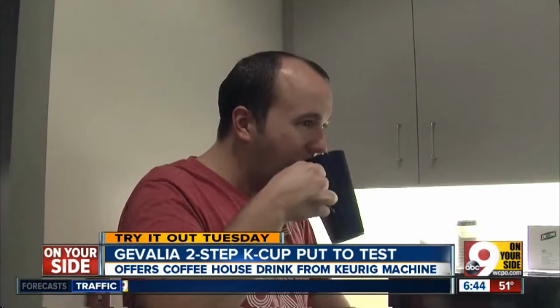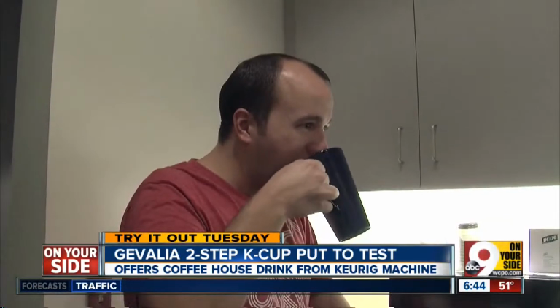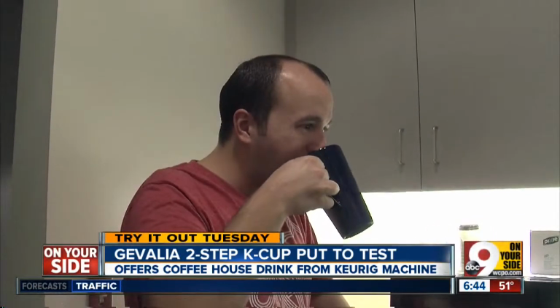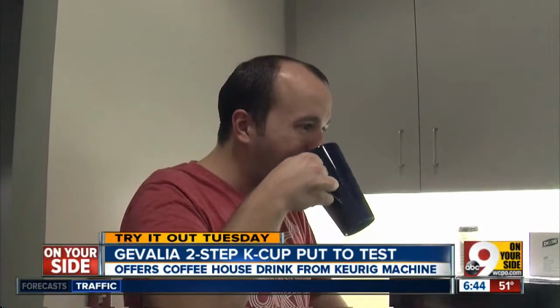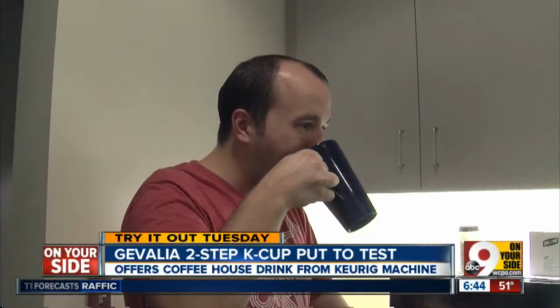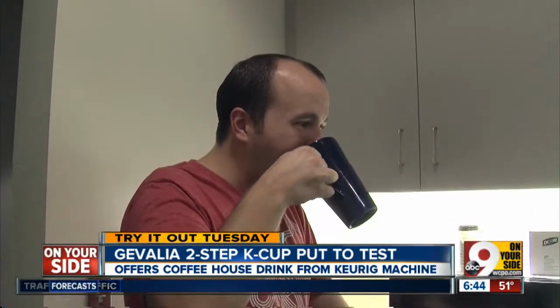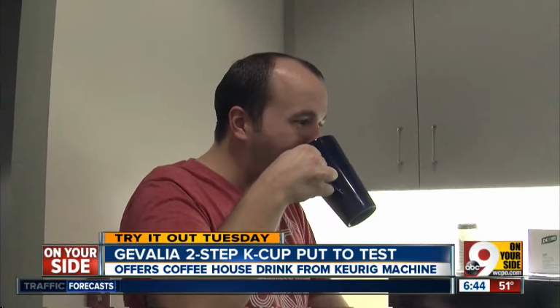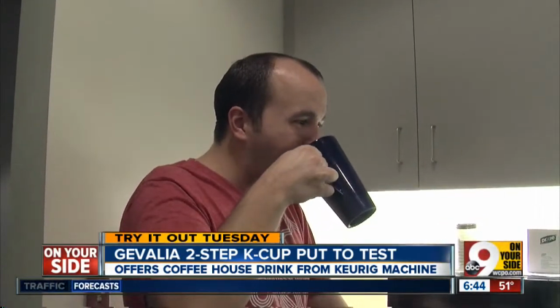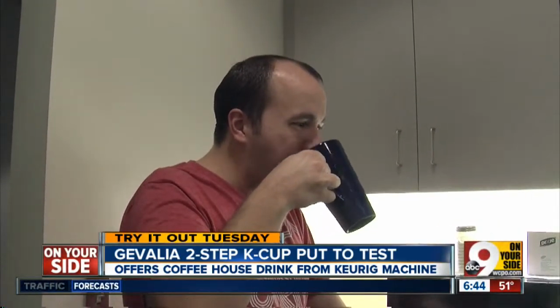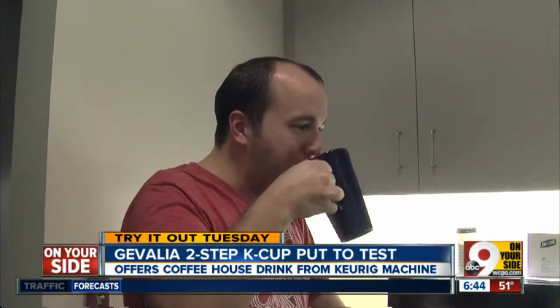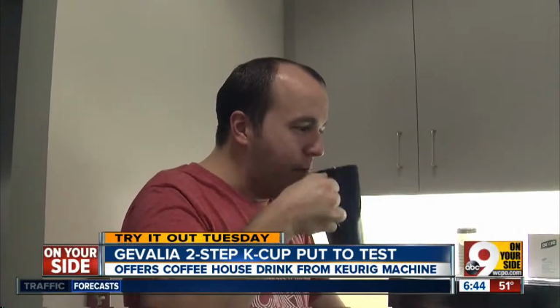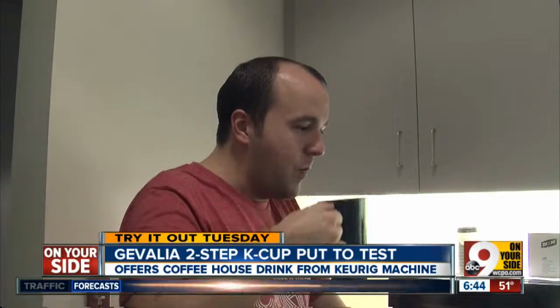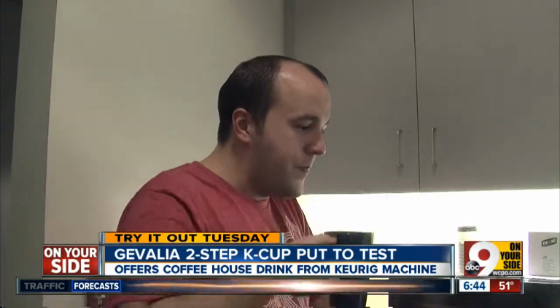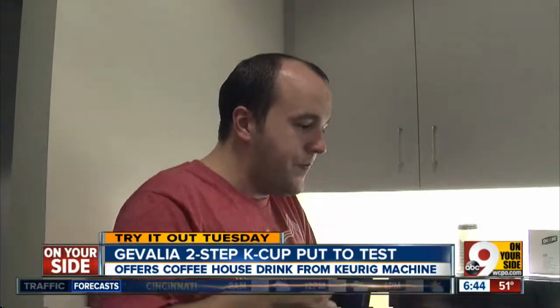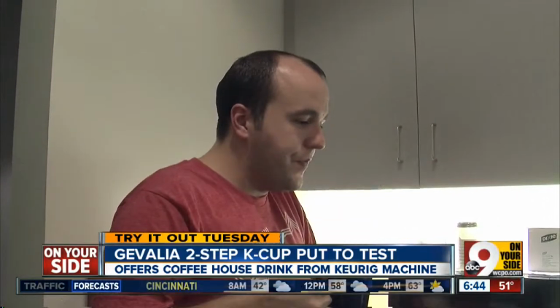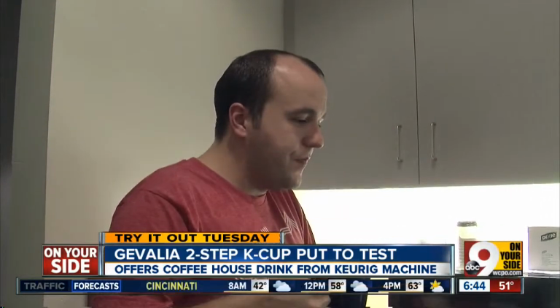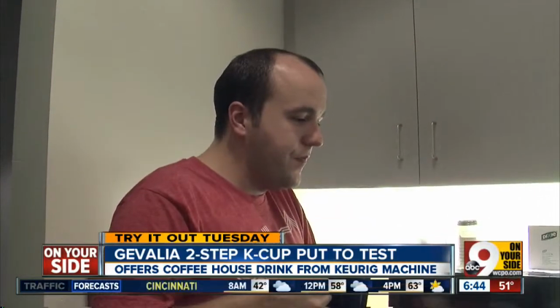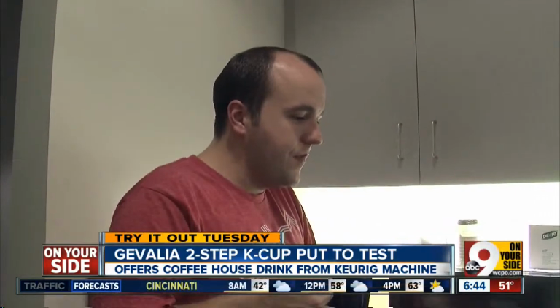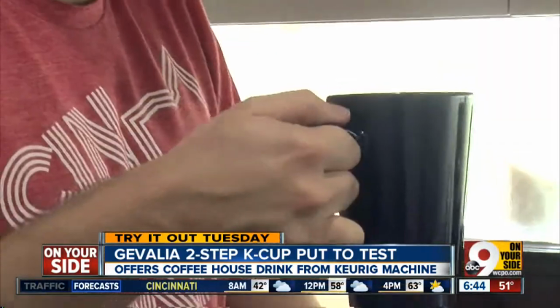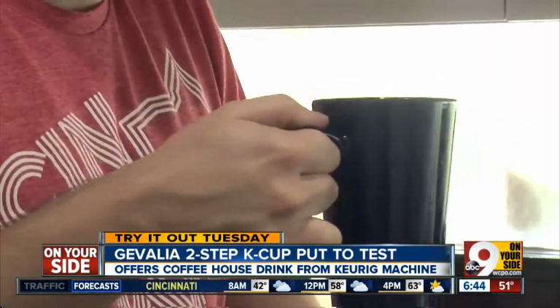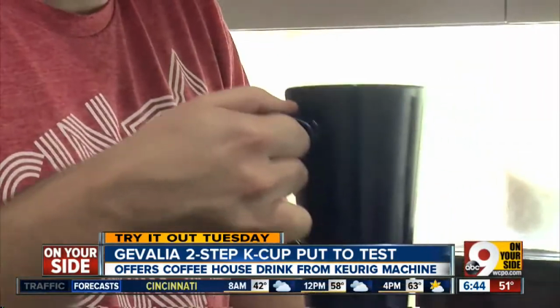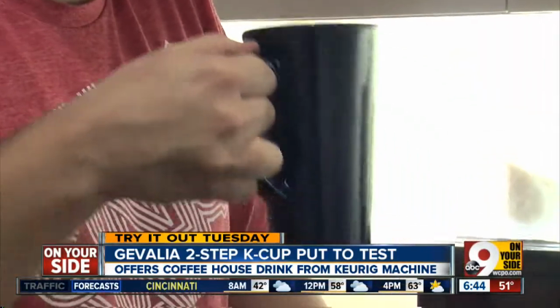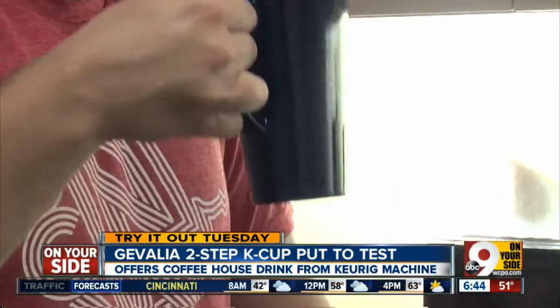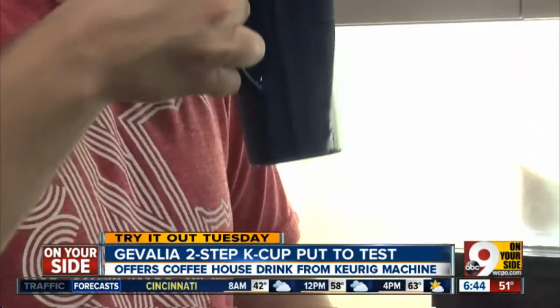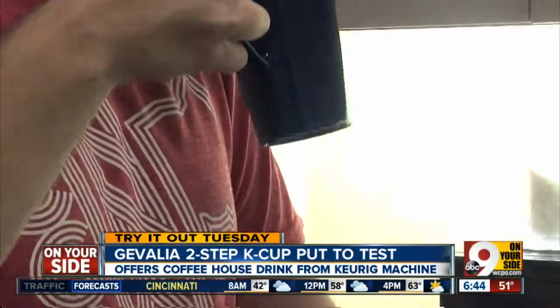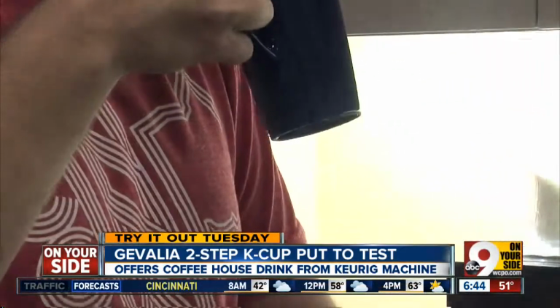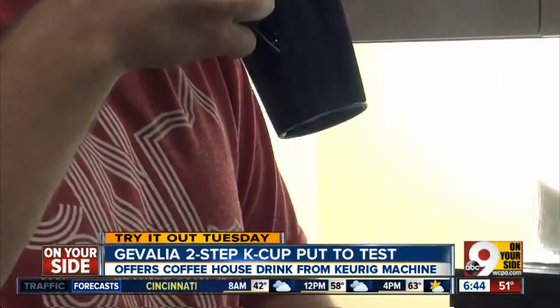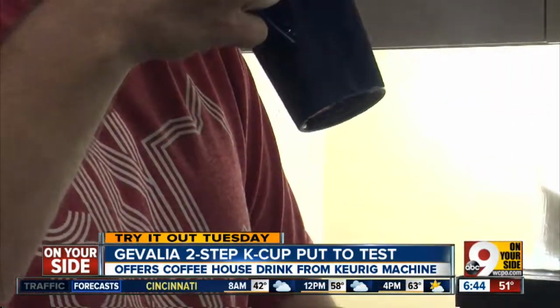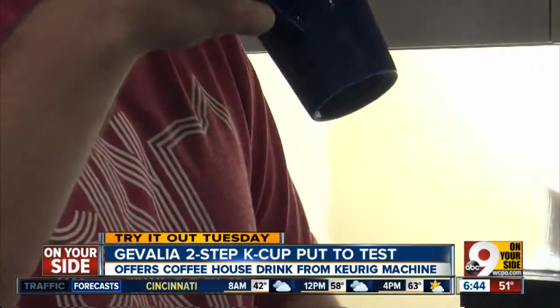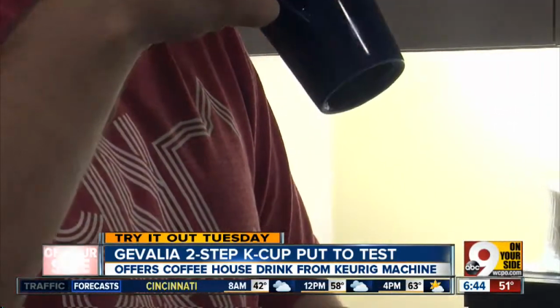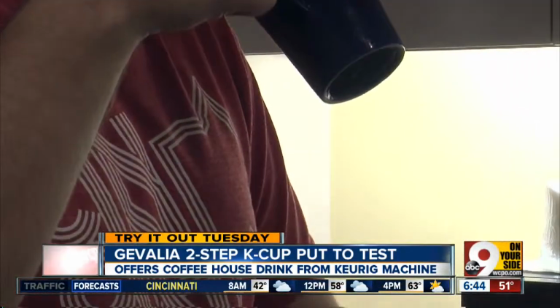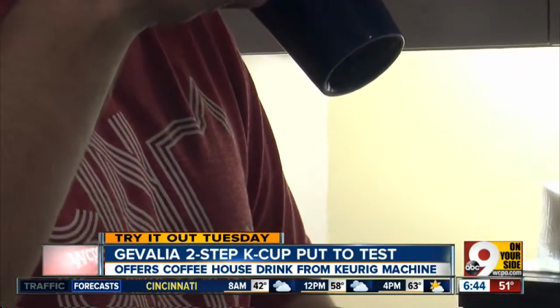As always, this is an unscientific test with unscientific results, but a delicious one, I might say.